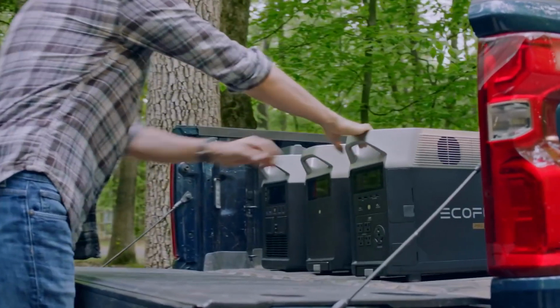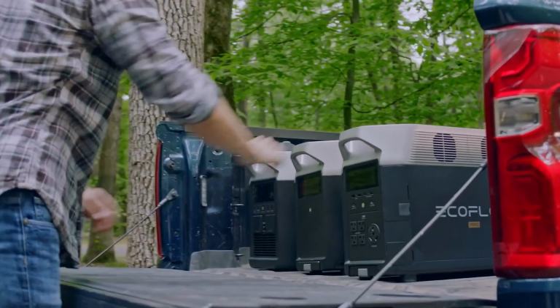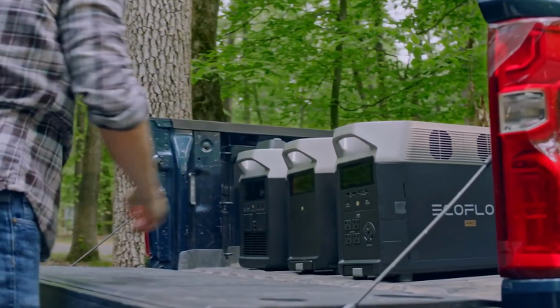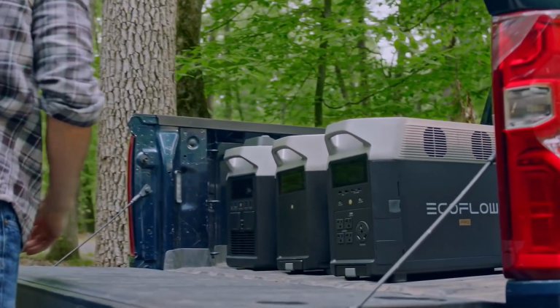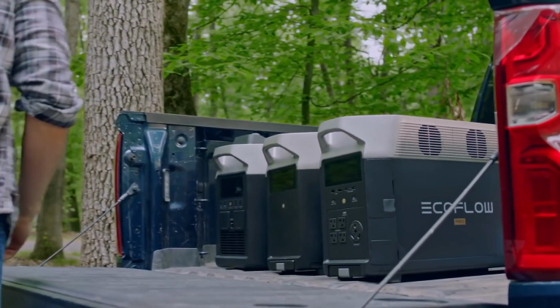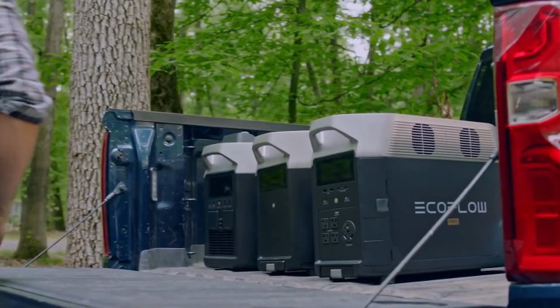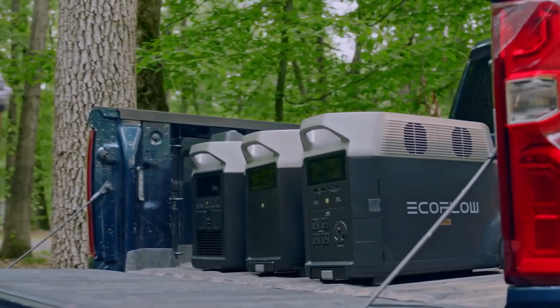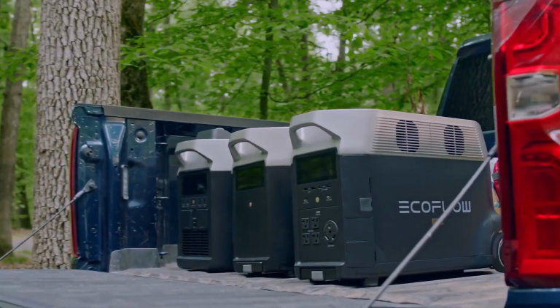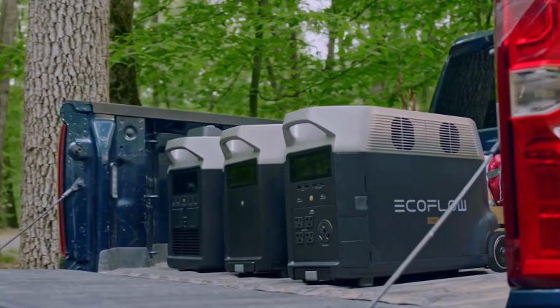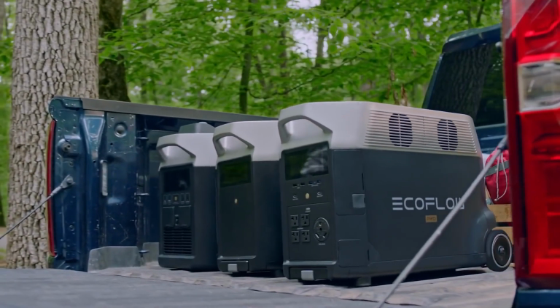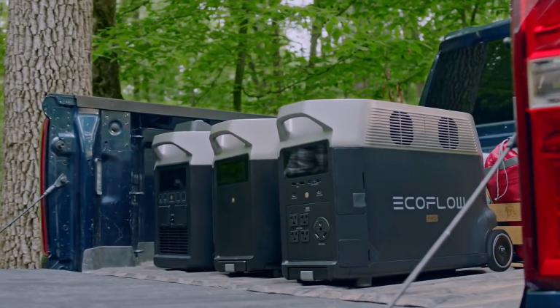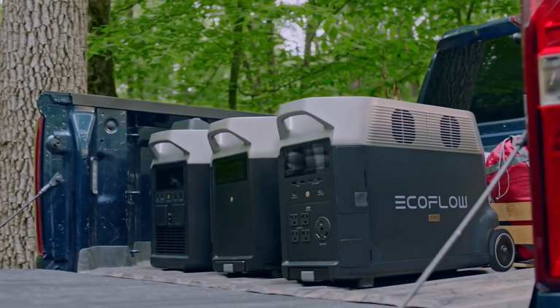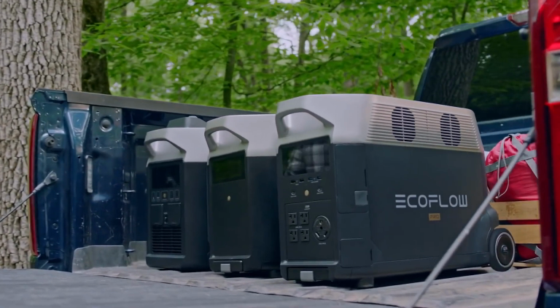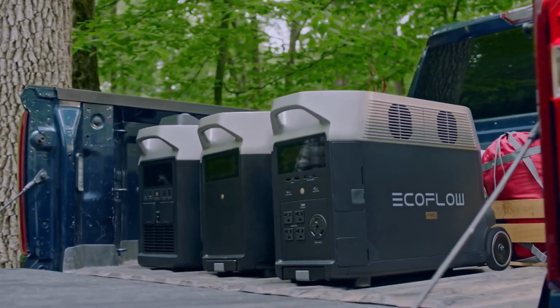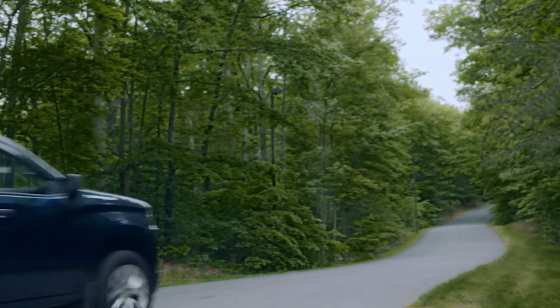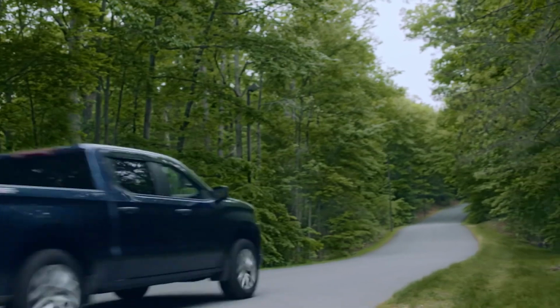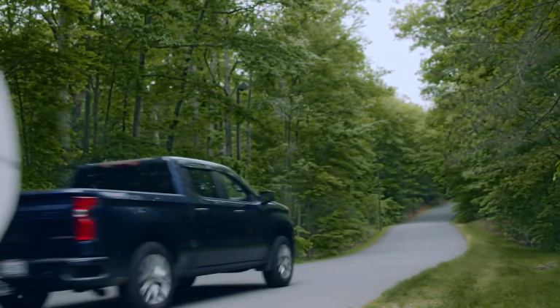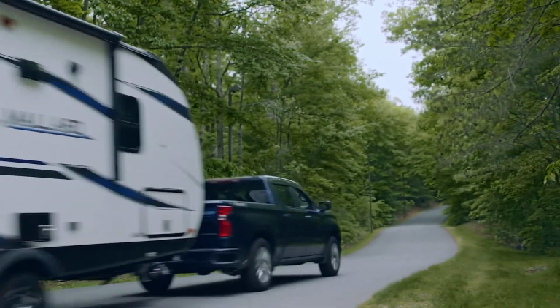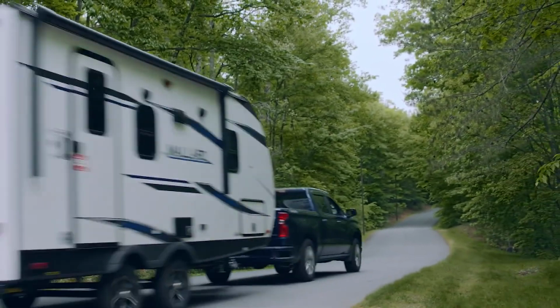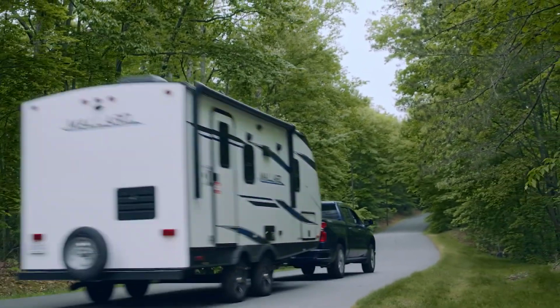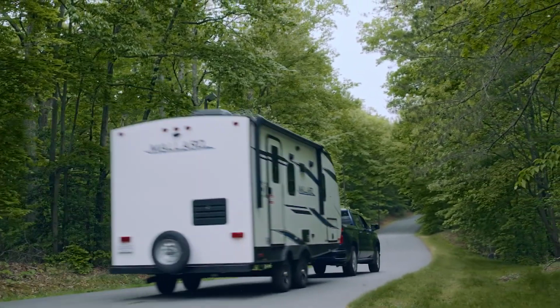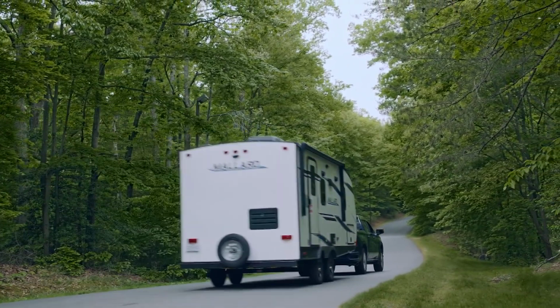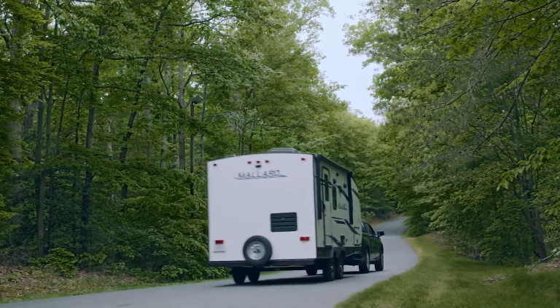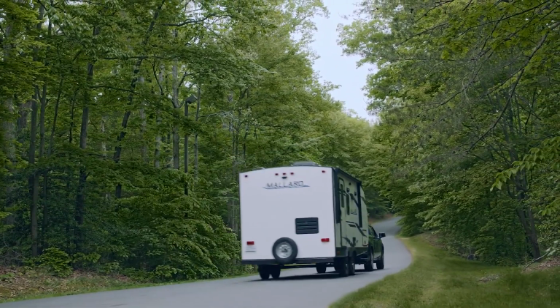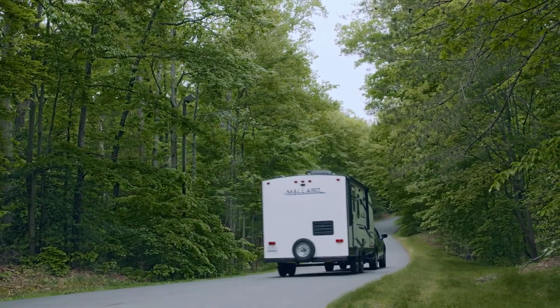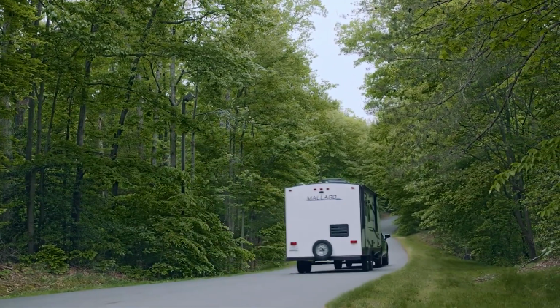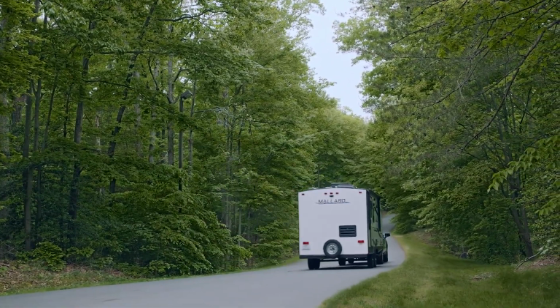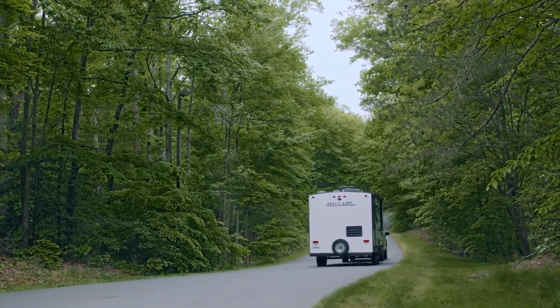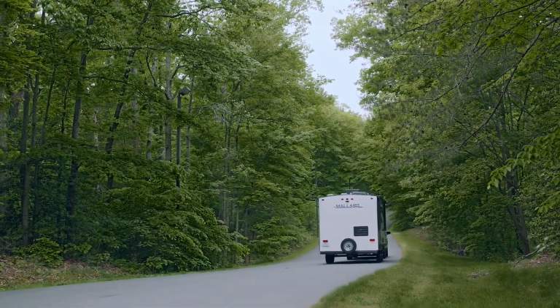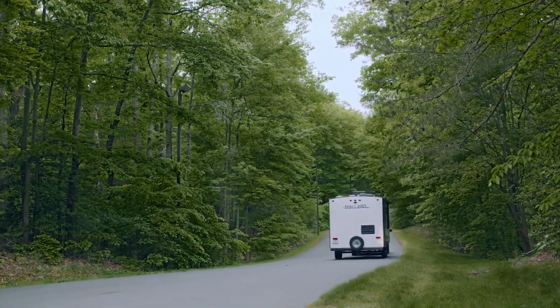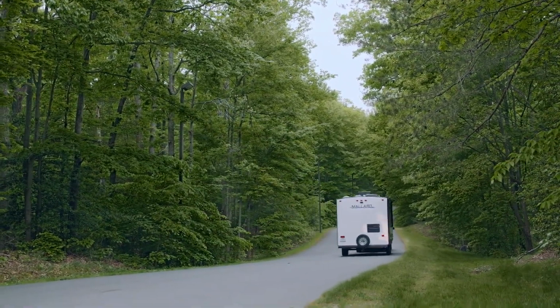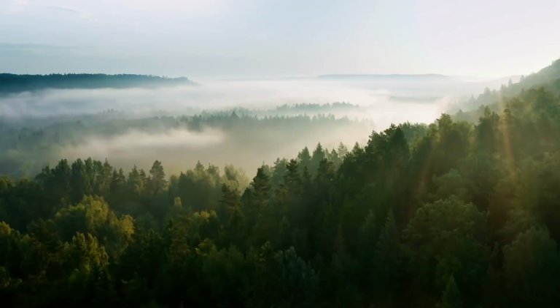All this and more make Delta Pro the most powerful portable power solution. Because Delta Pro isn't just a portable home battery — it's a way to power a new world.